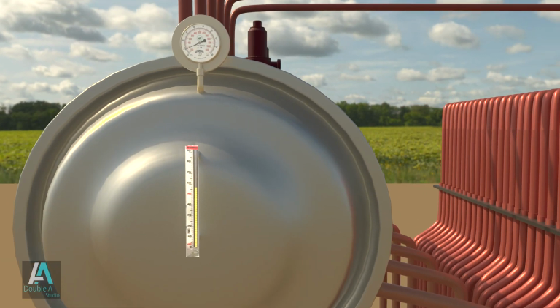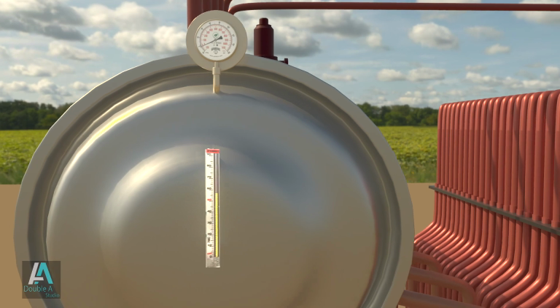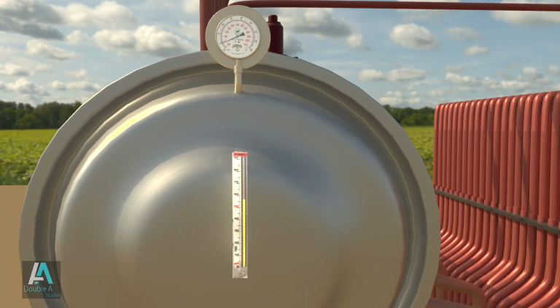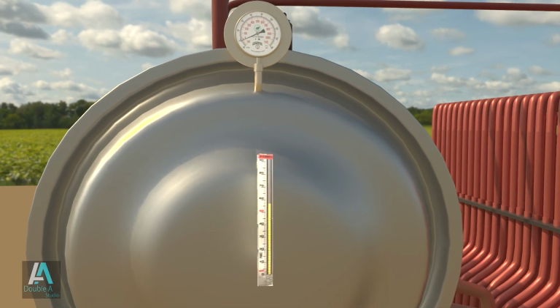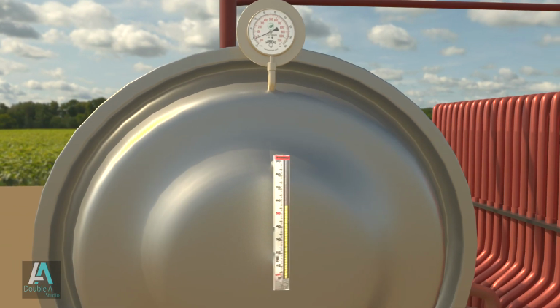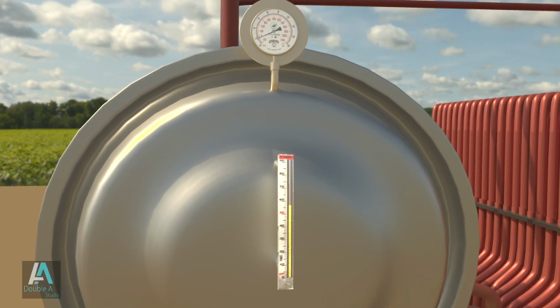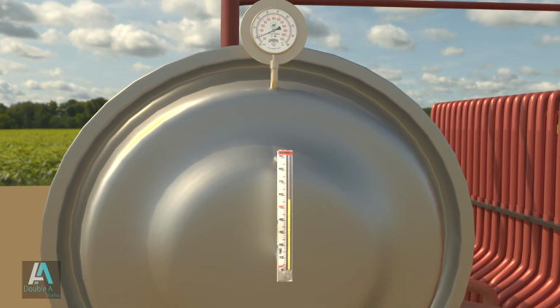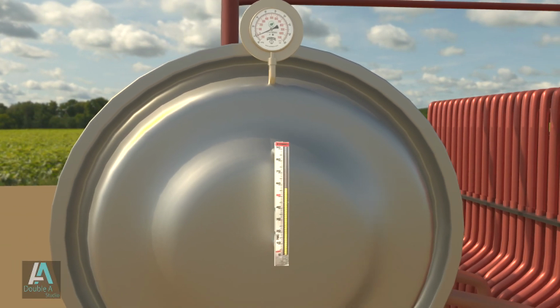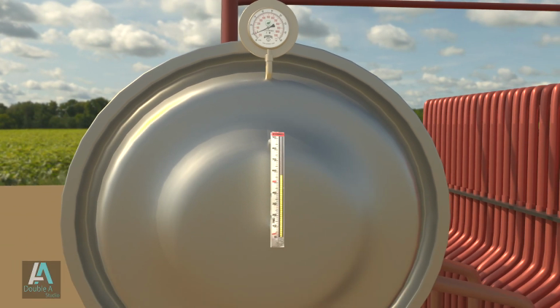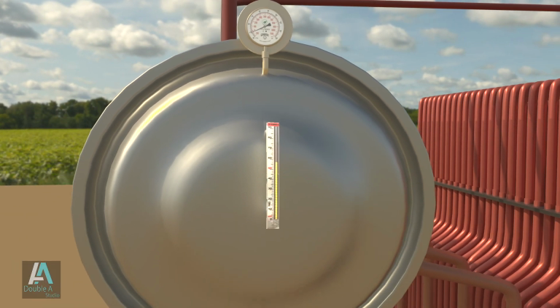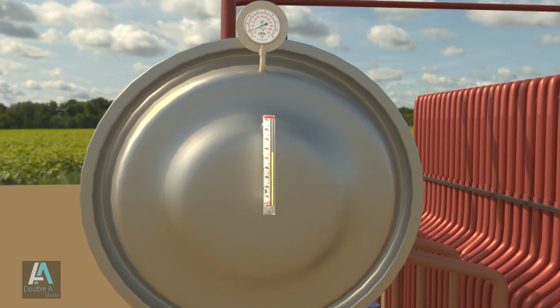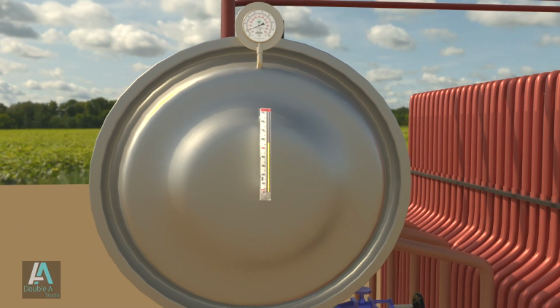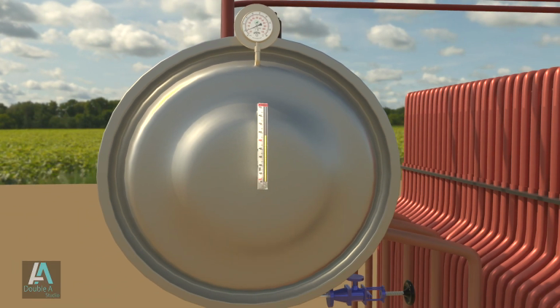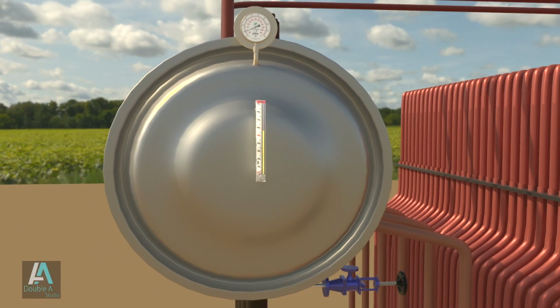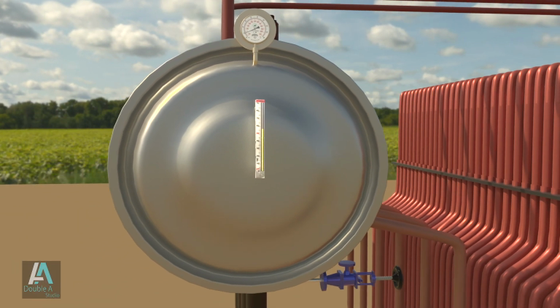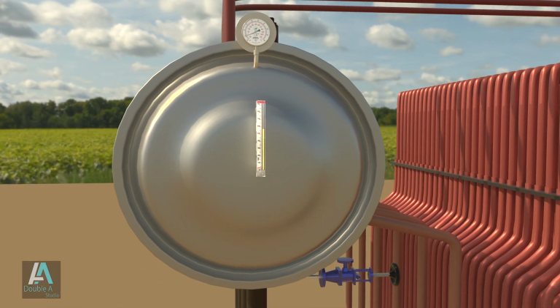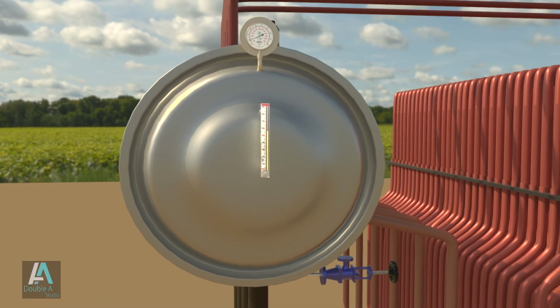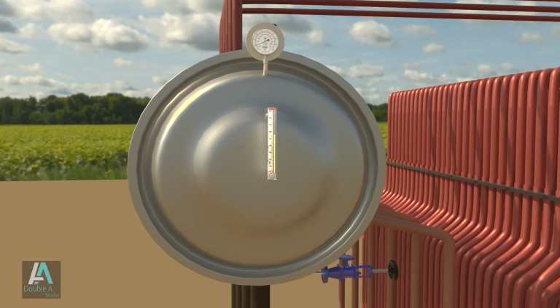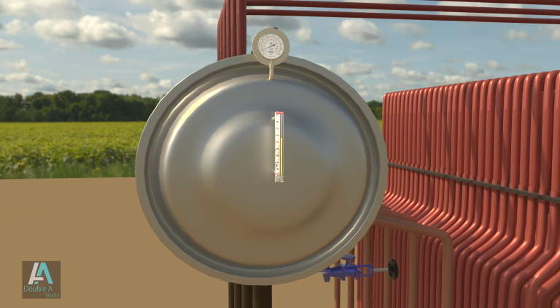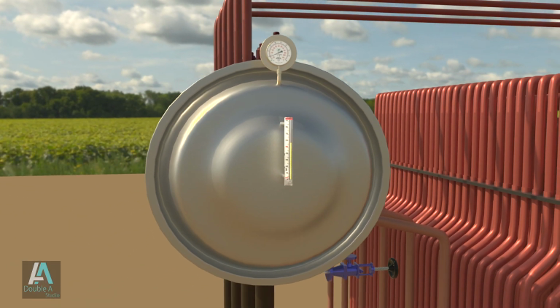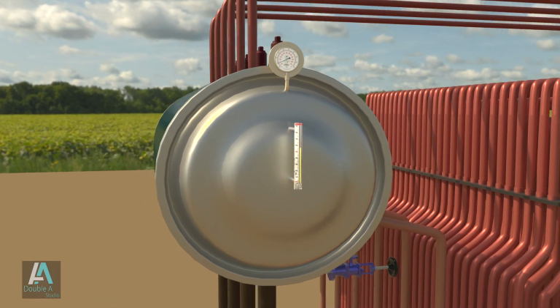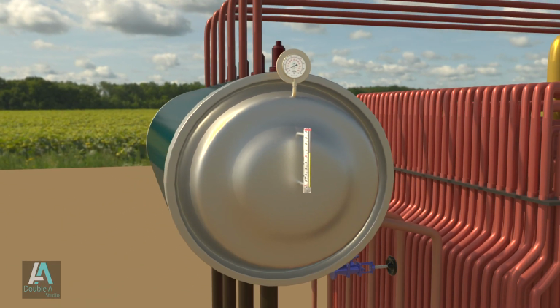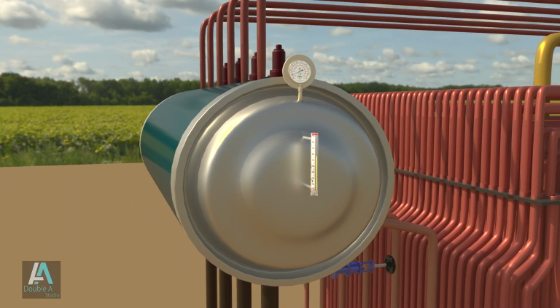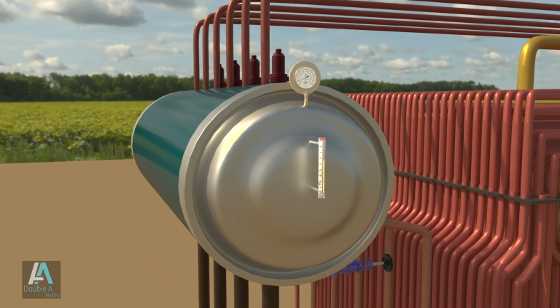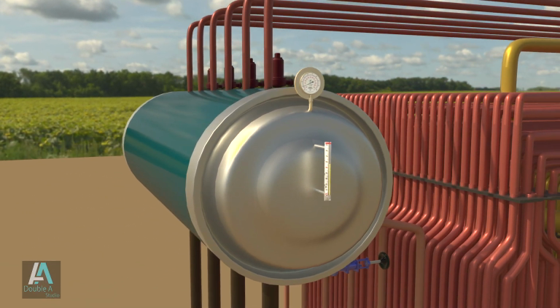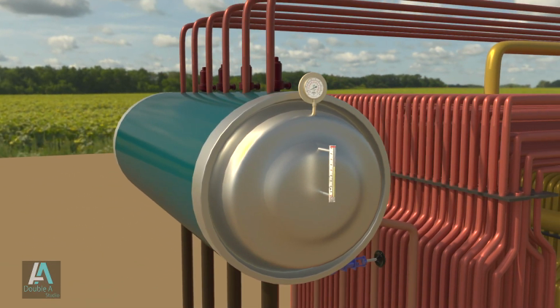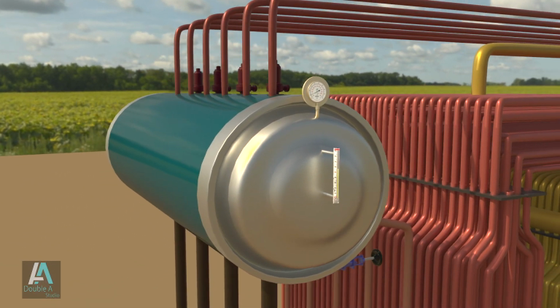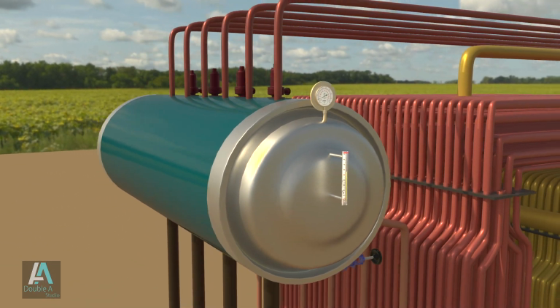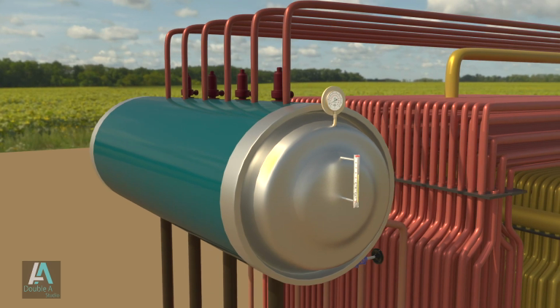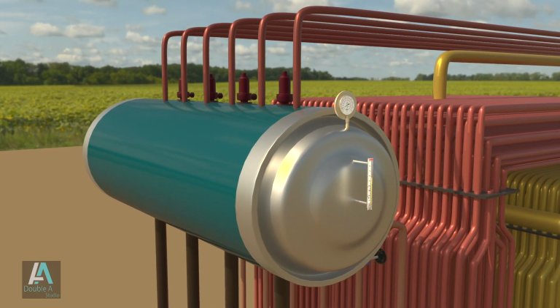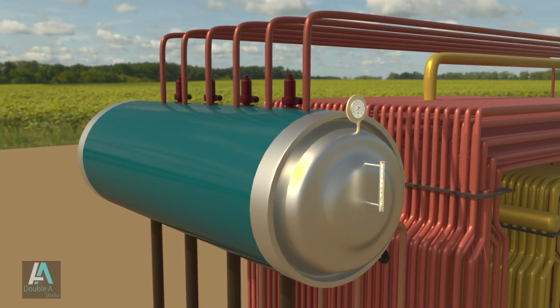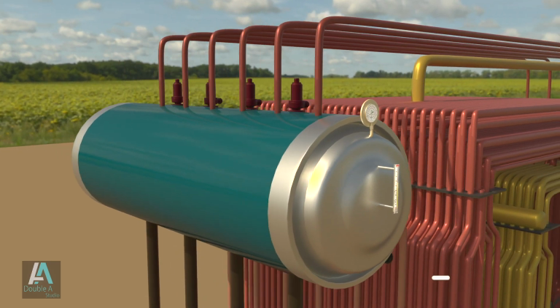That covers all the boiler mountings. Boiler accessories will be covered in the next video. Press the bell icon for notifications and stay tuned.